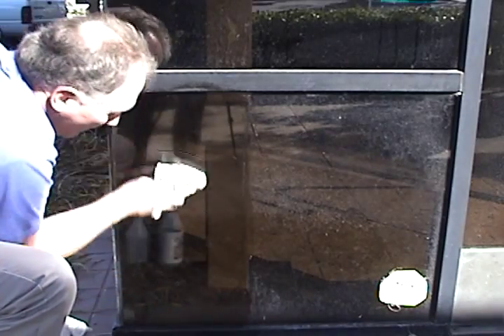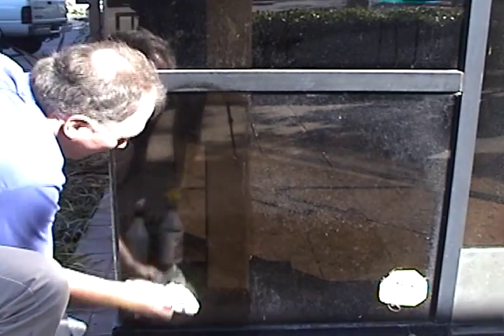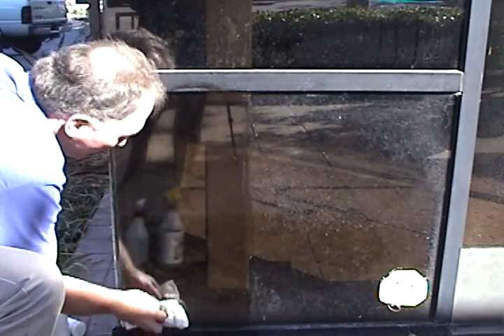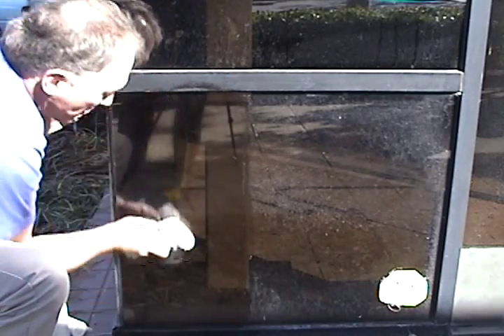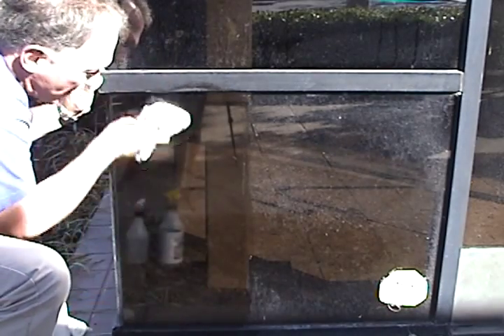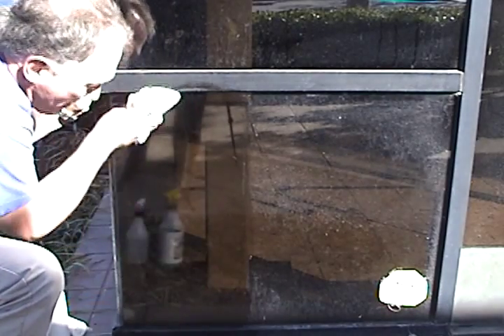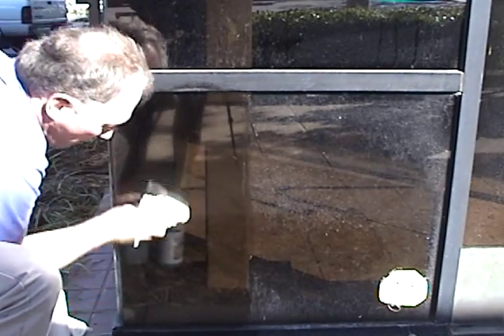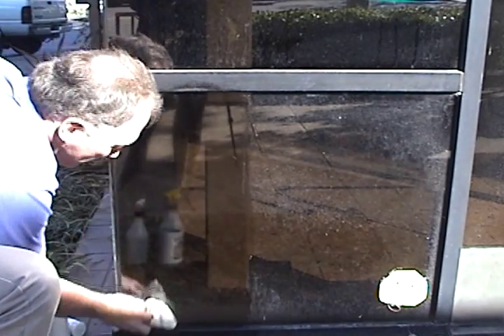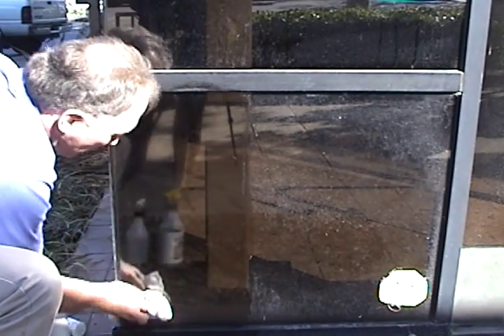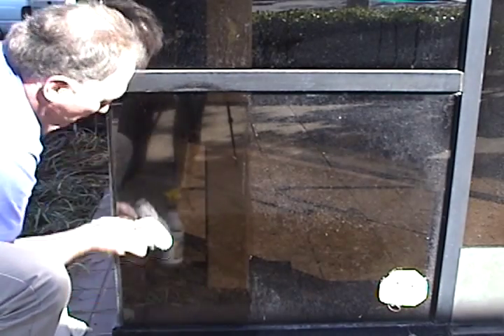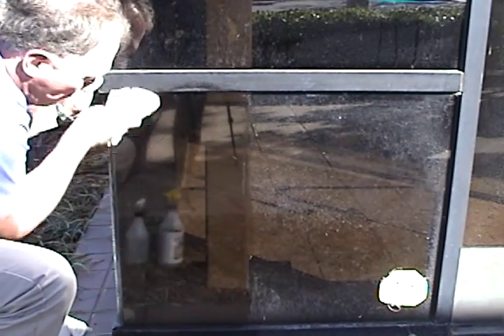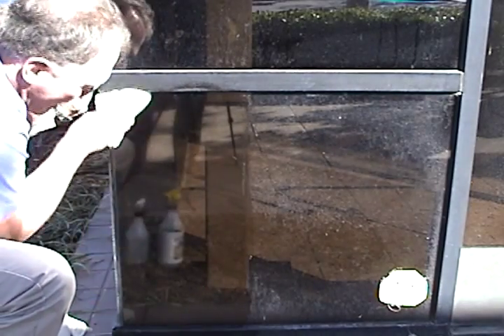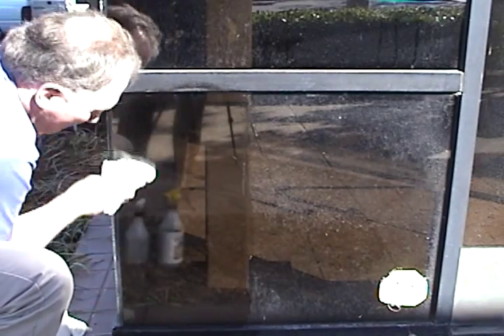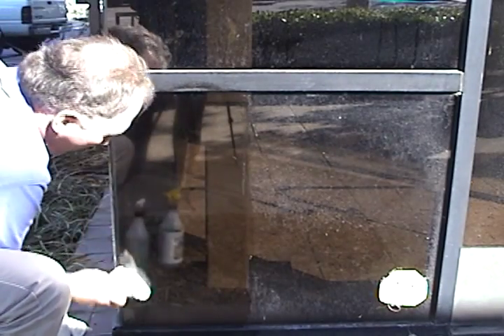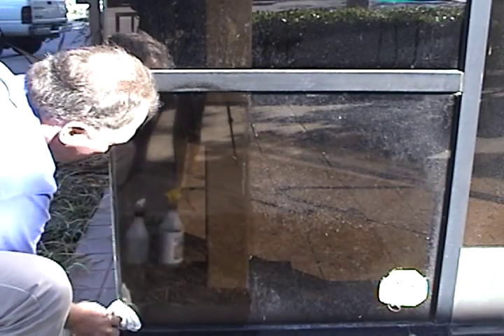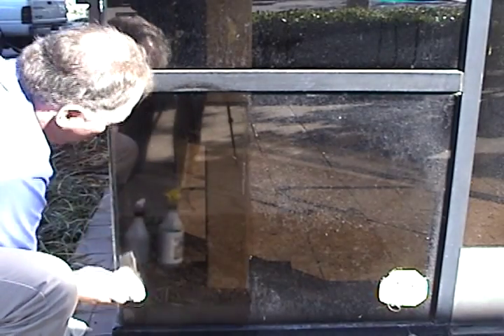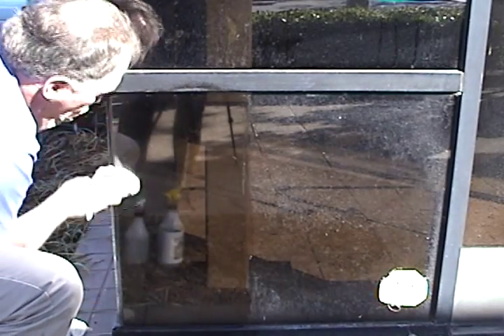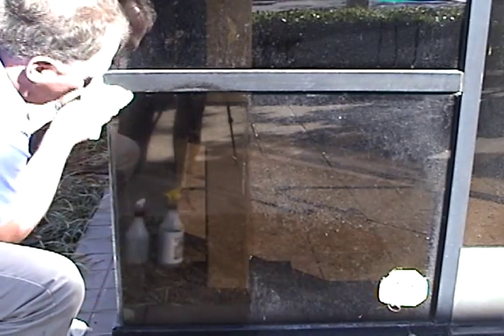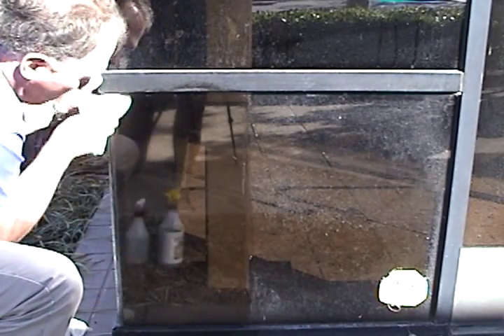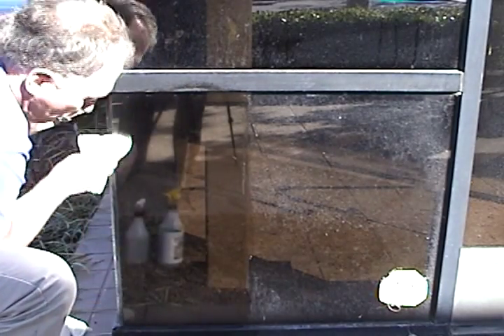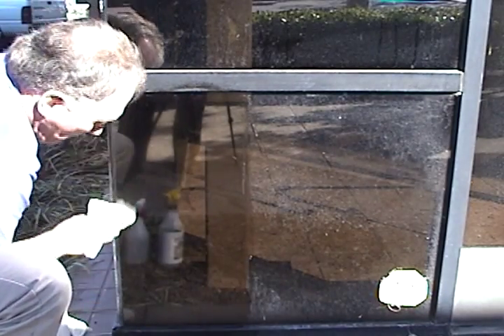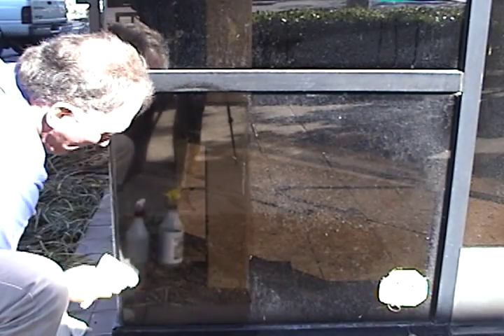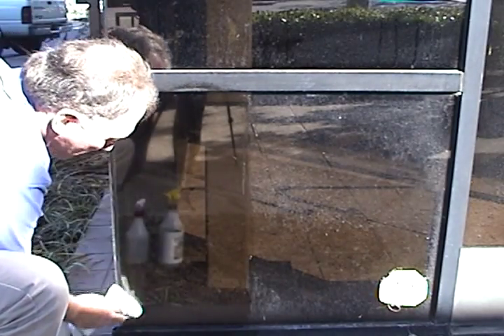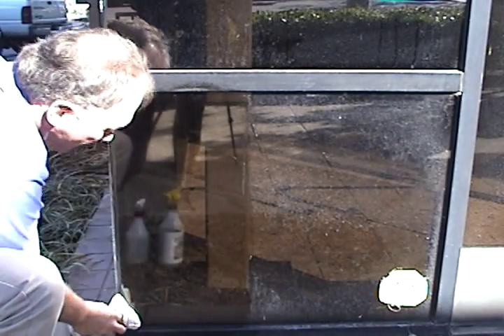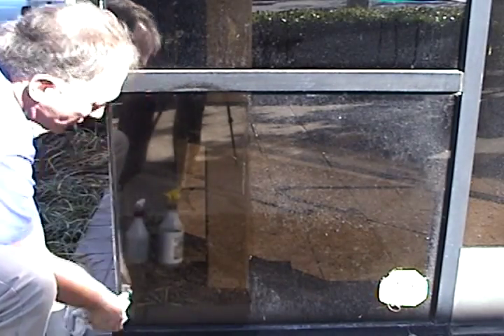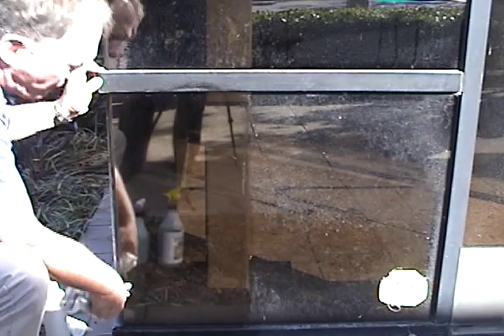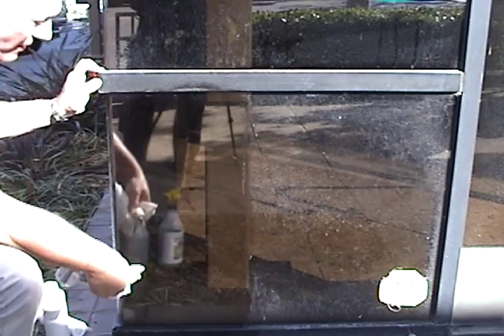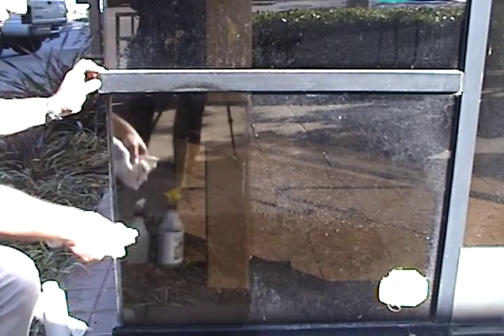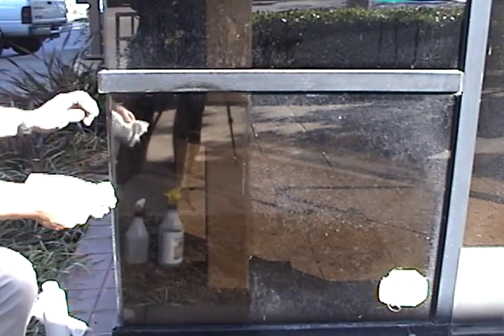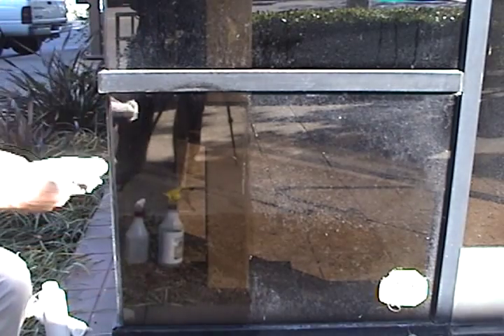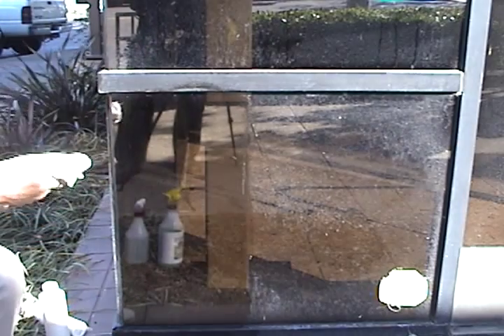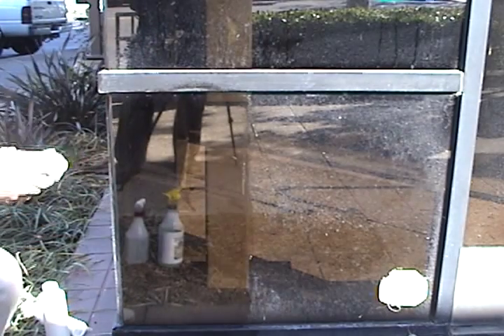This is the same process for polished granite that you would find on the side of your buildings.